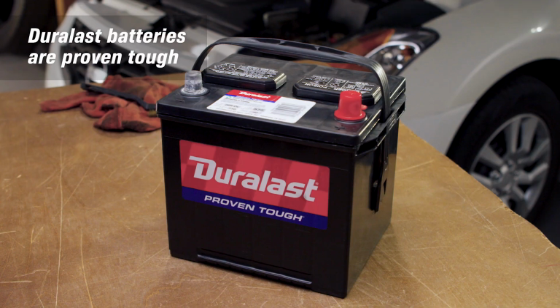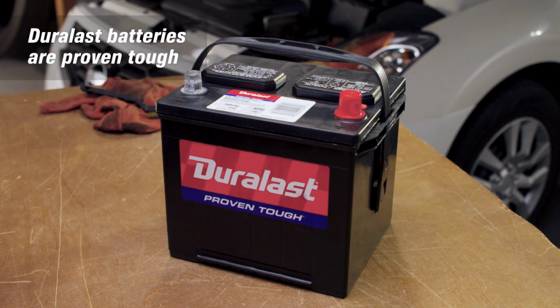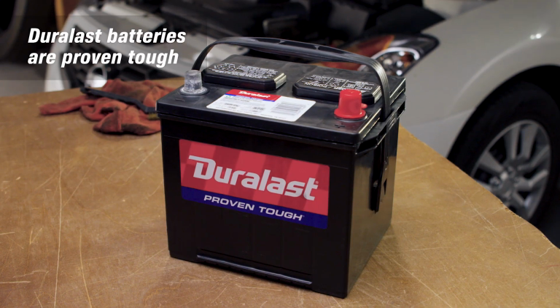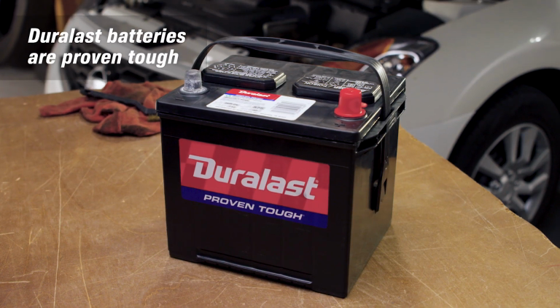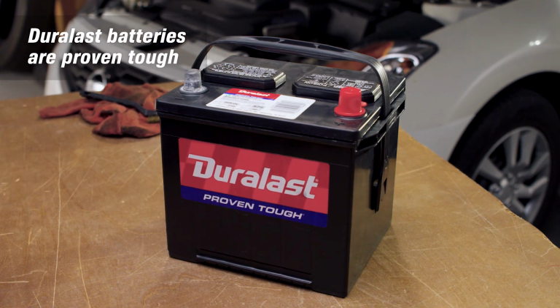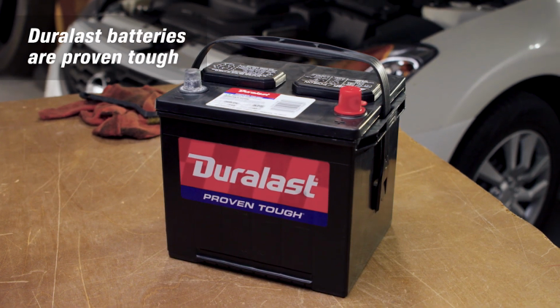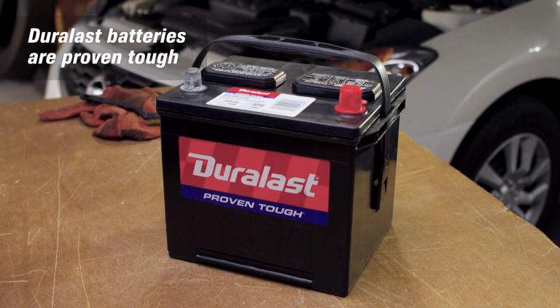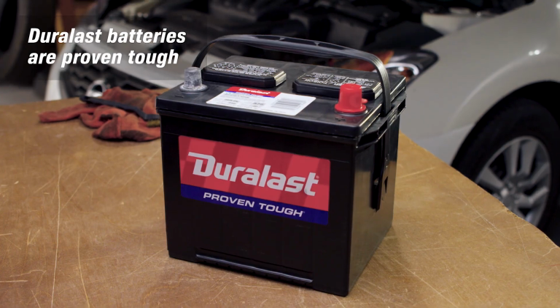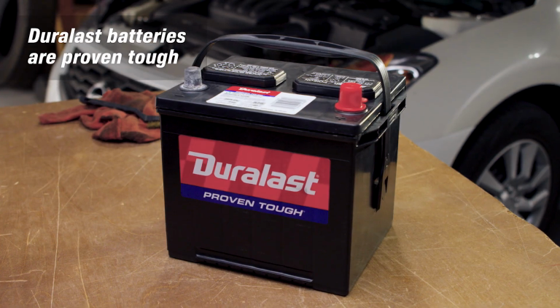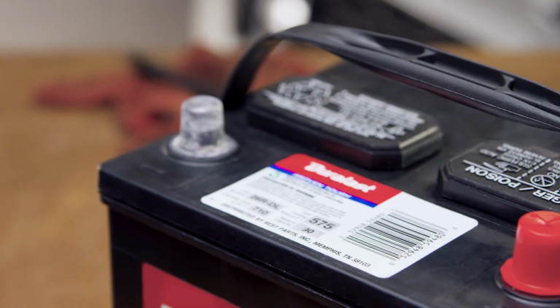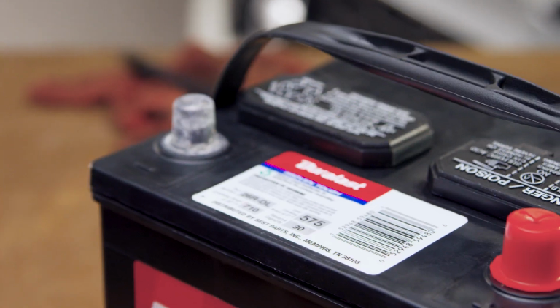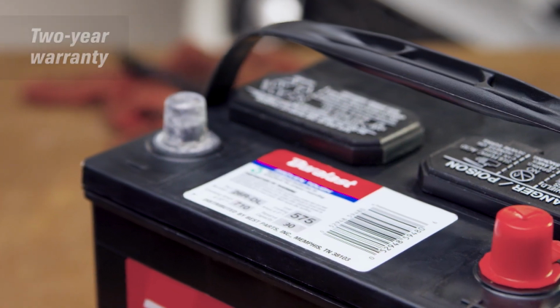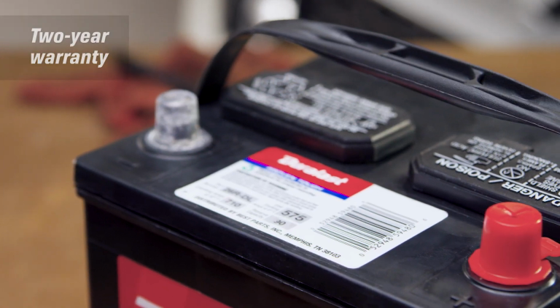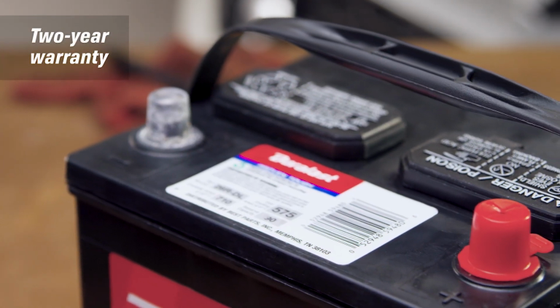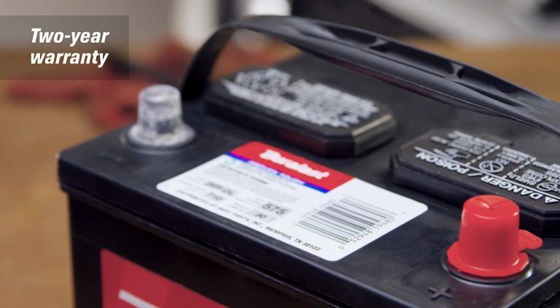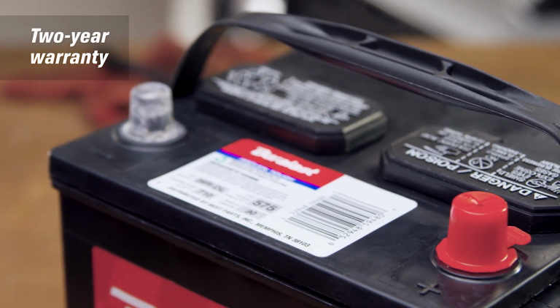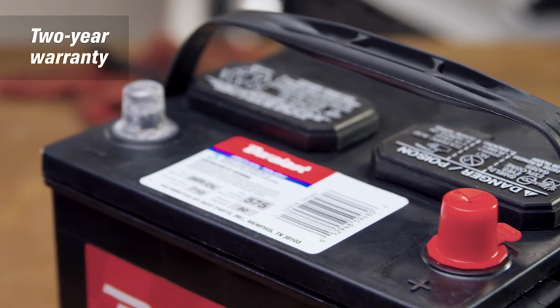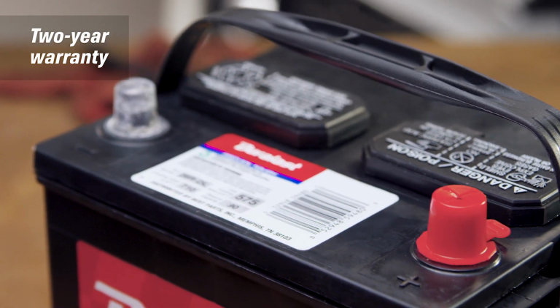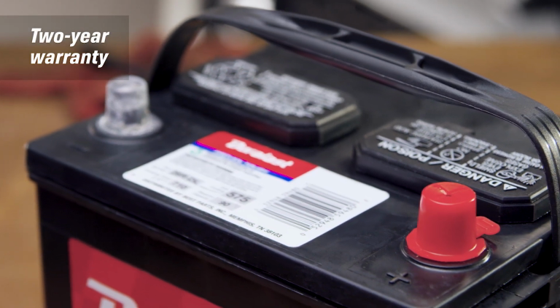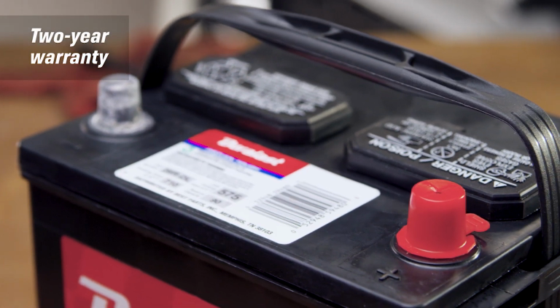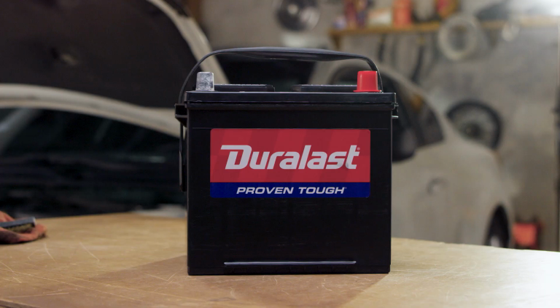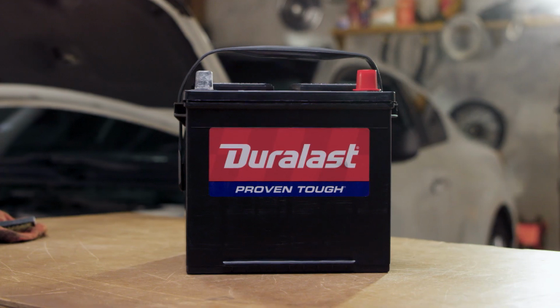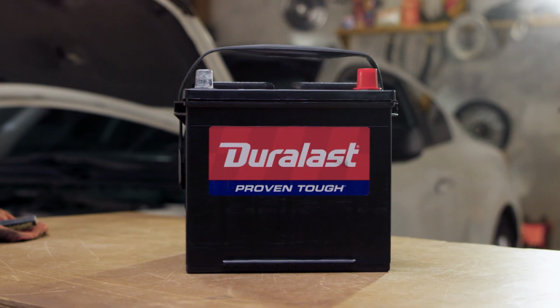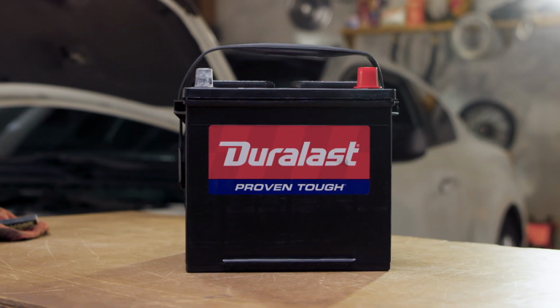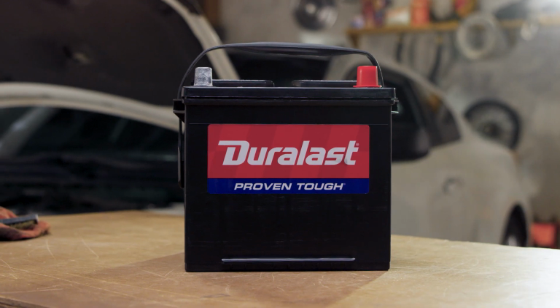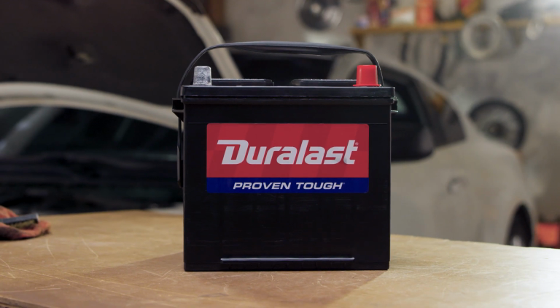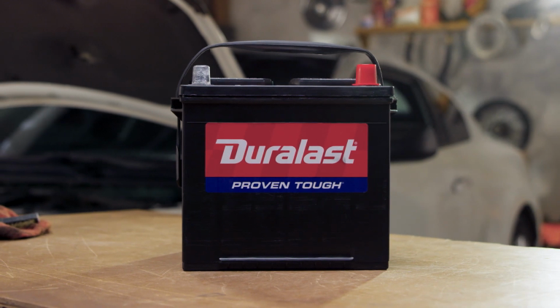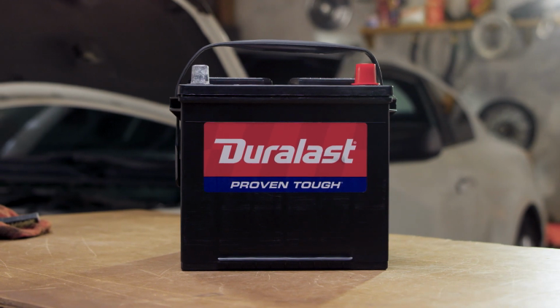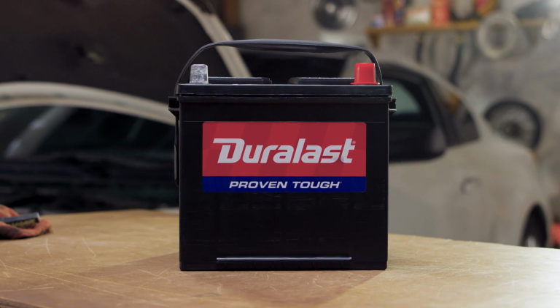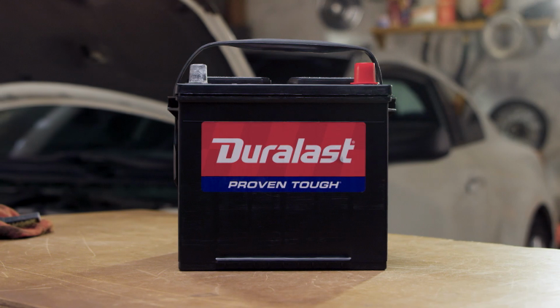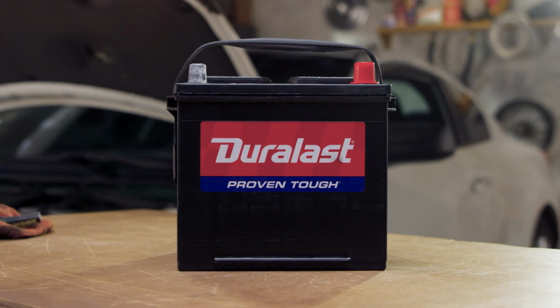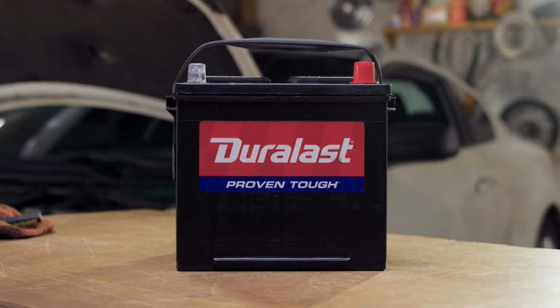Proven tough Duralast batteries come with a two-year warranty and provide ample power and cold cranking amps for most vehicle applications.